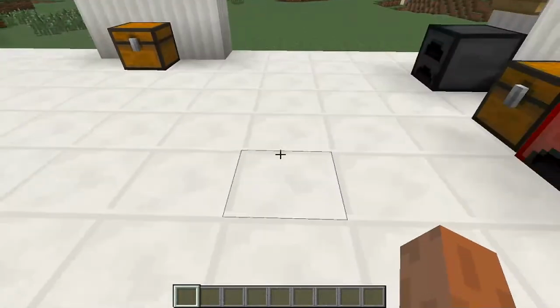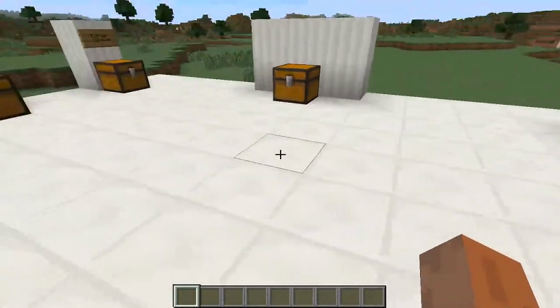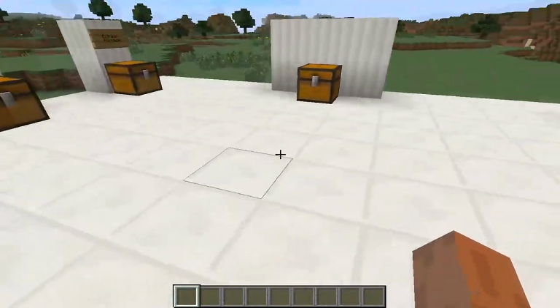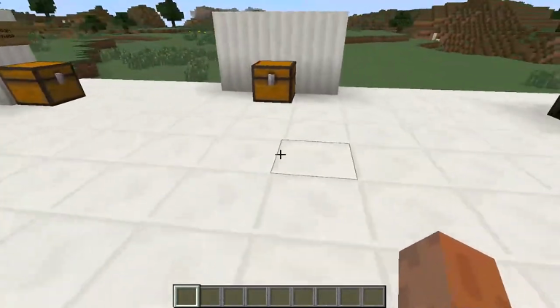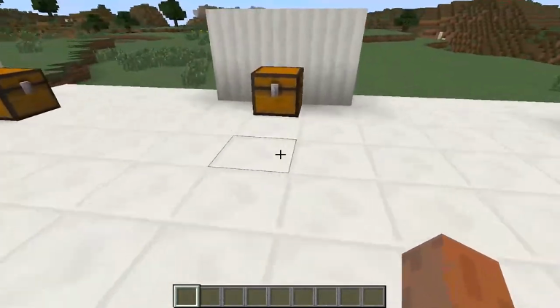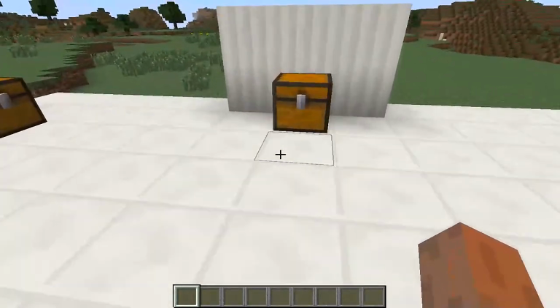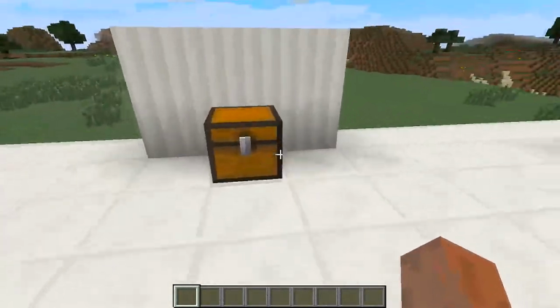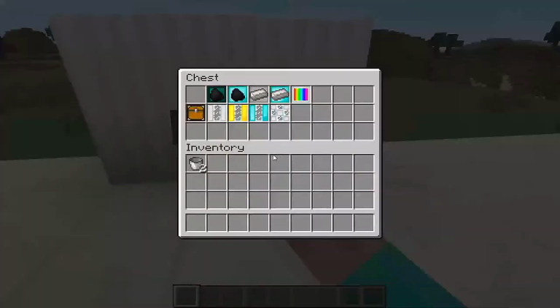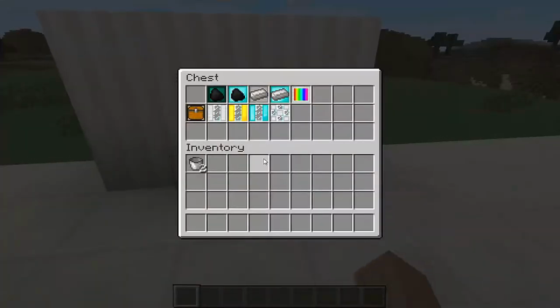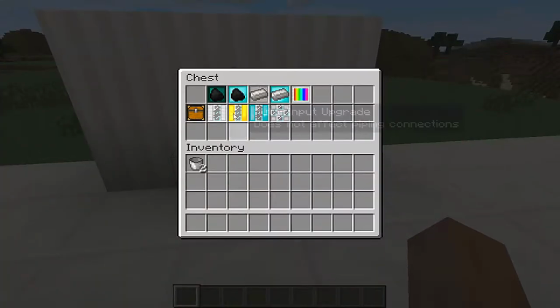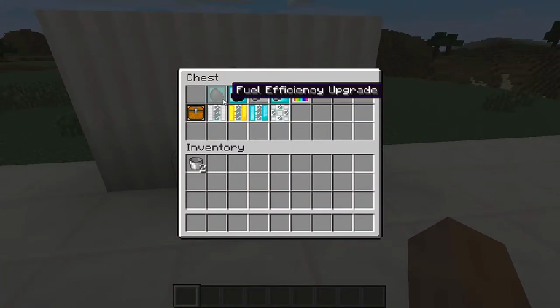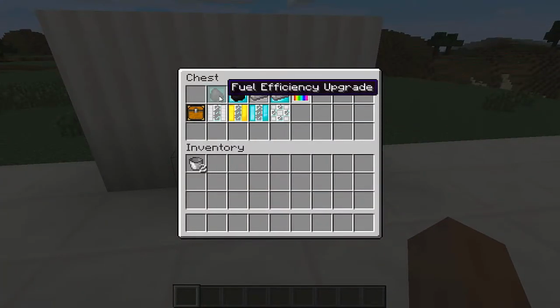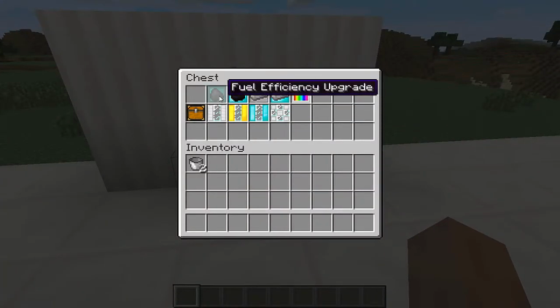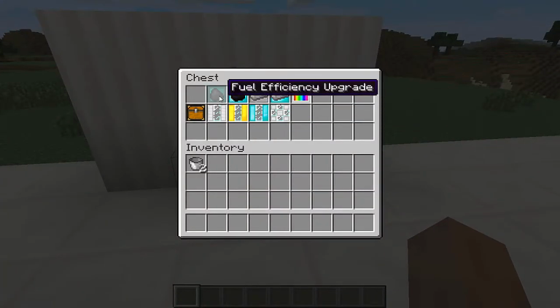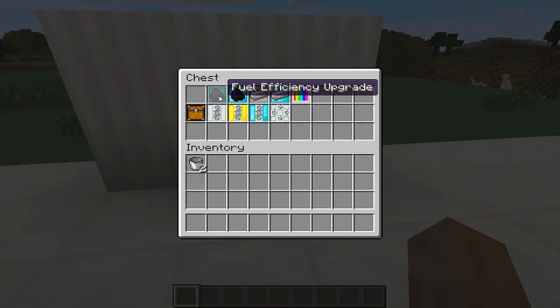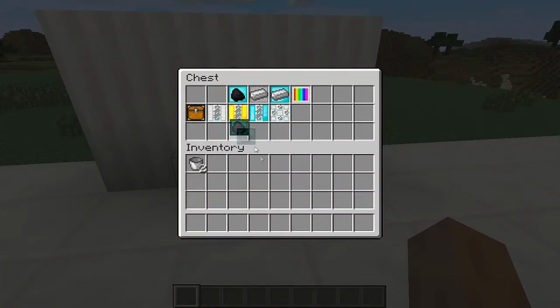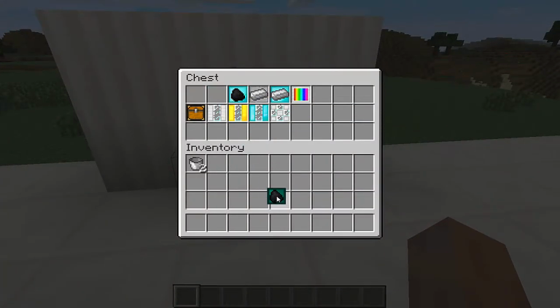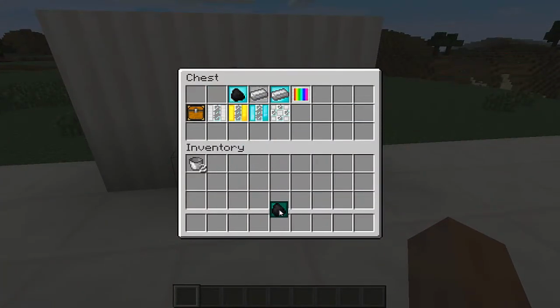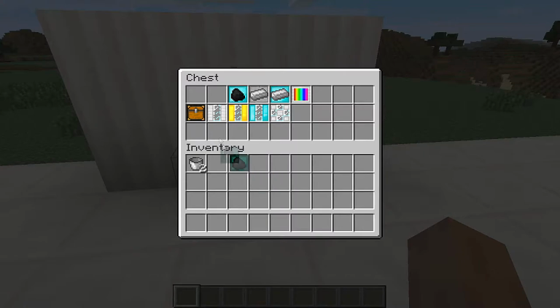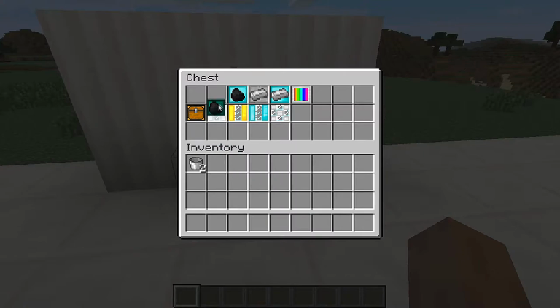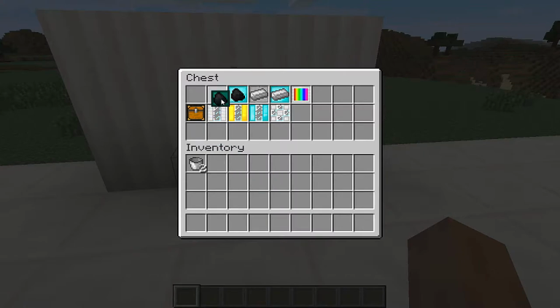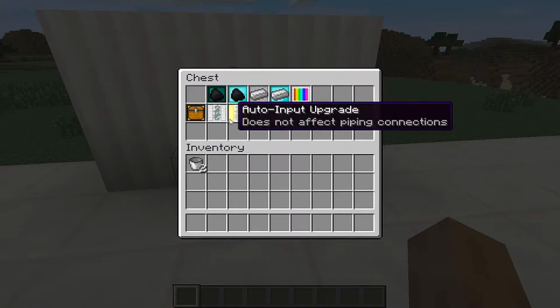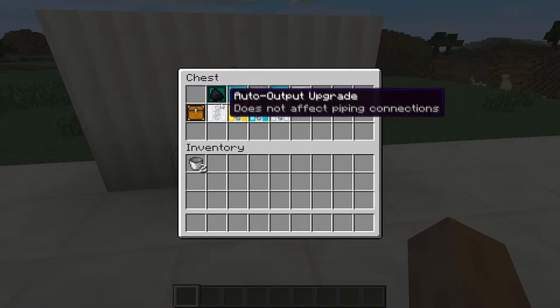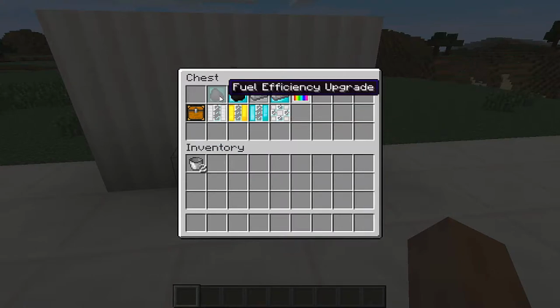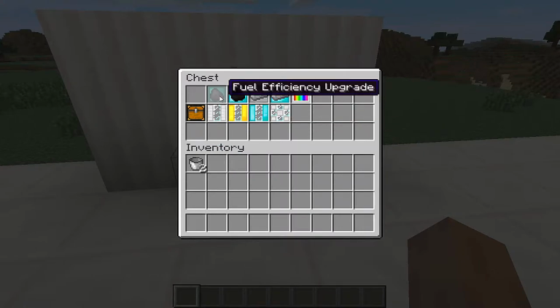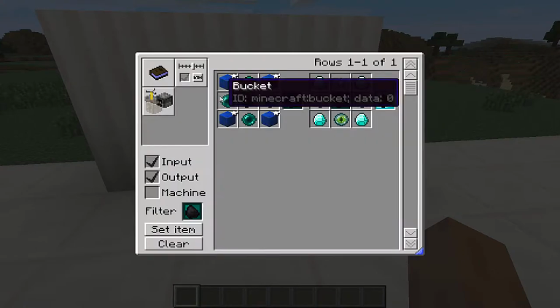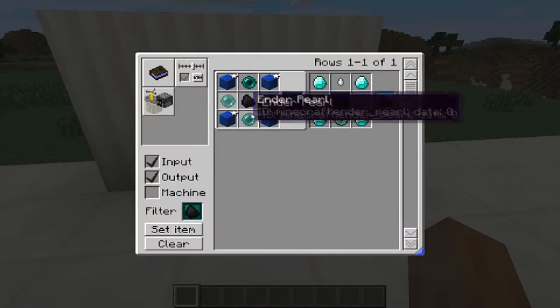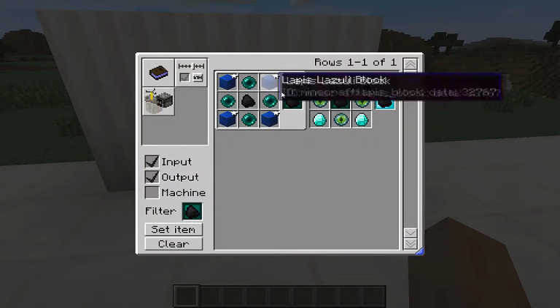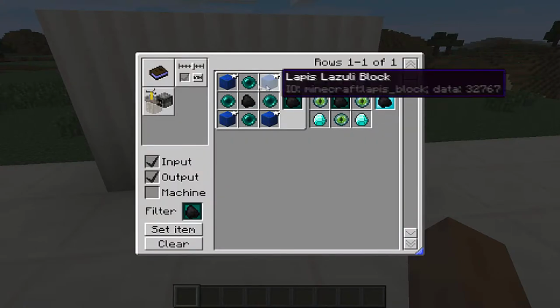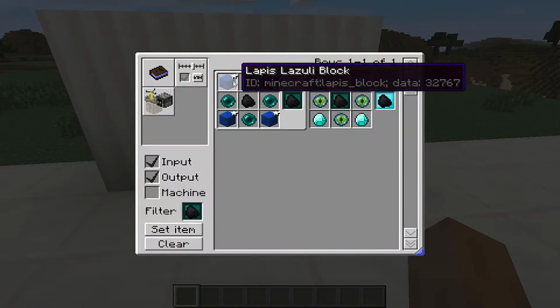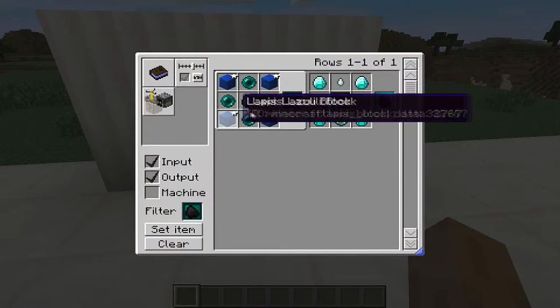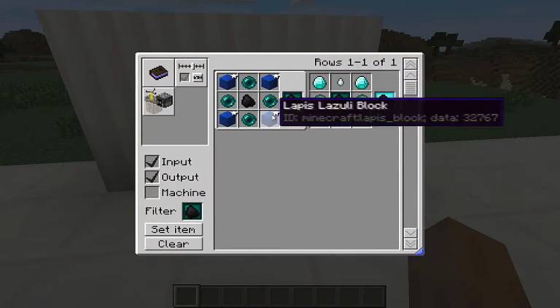The next upgrade we have is the fuel efficiency upgrade. To craft this one, you're going to need lapis lazuli, ender pearls, and a piece of coal in the middle.